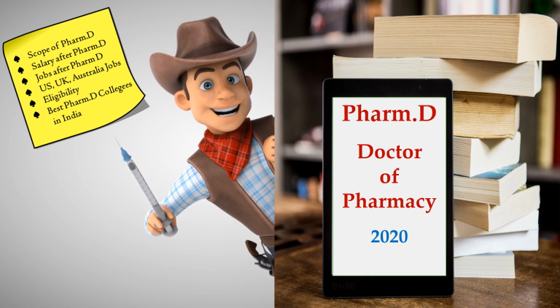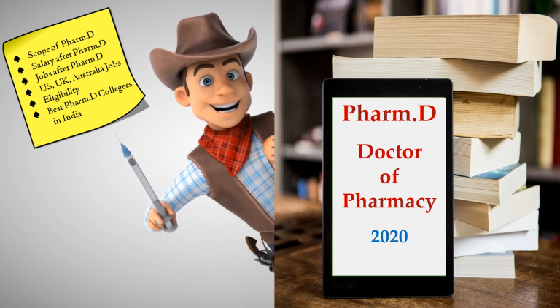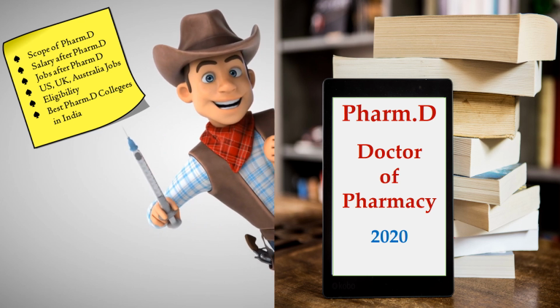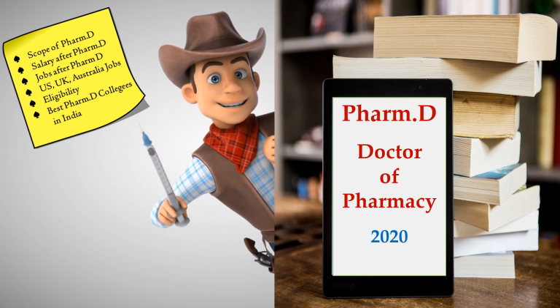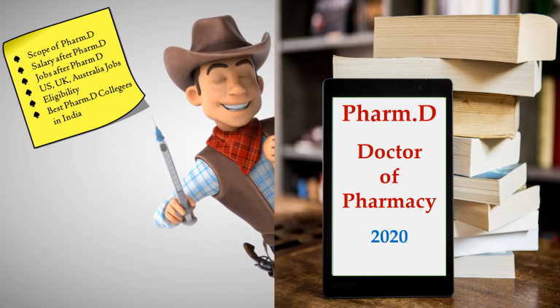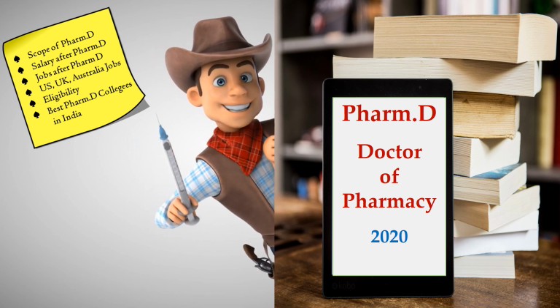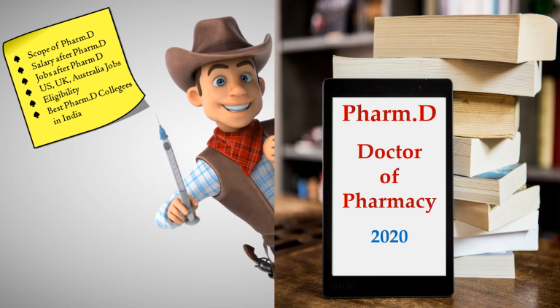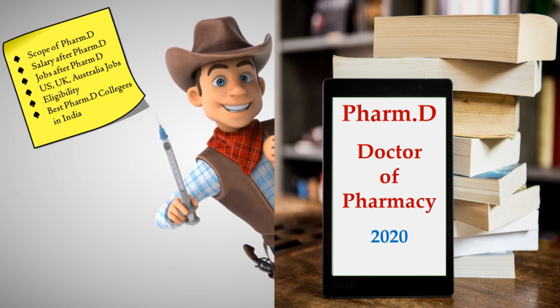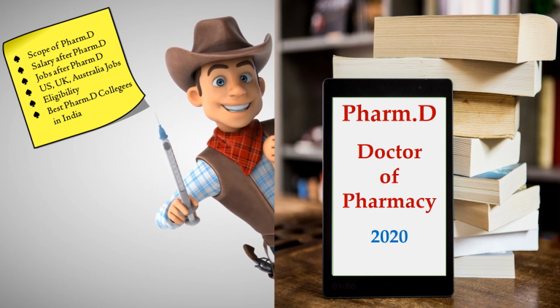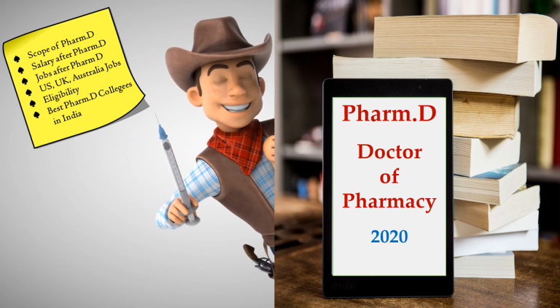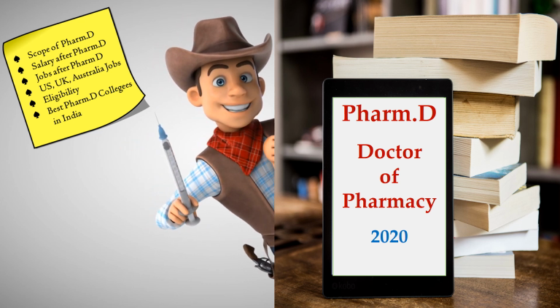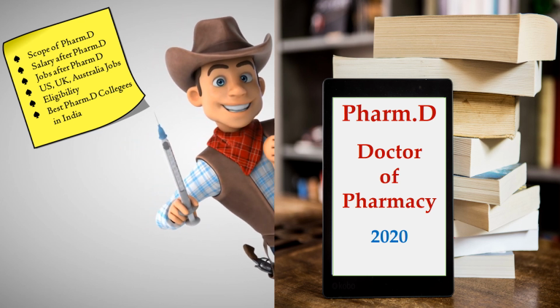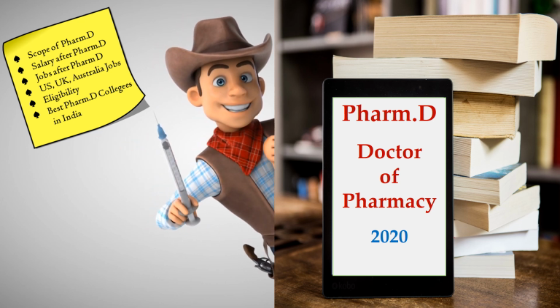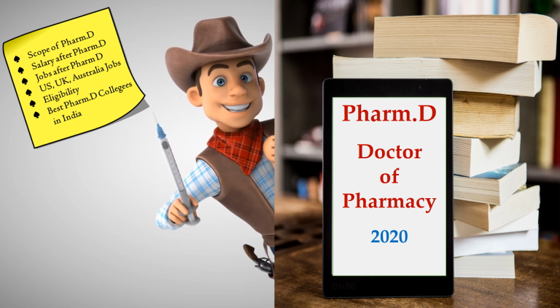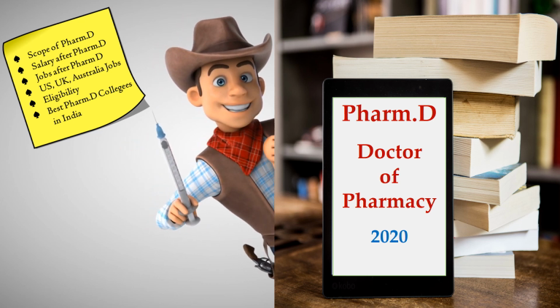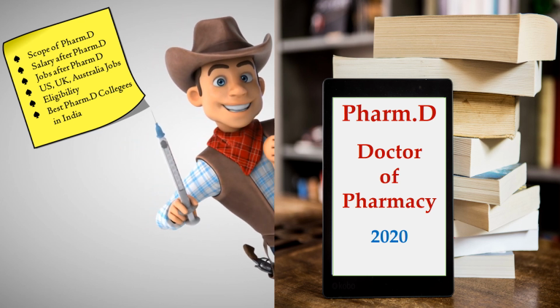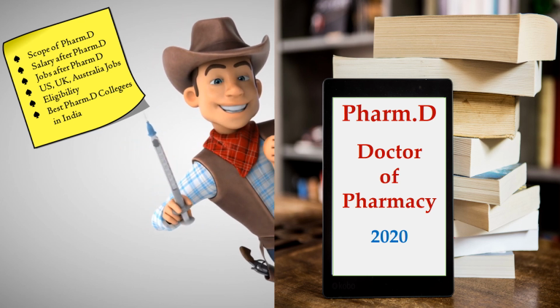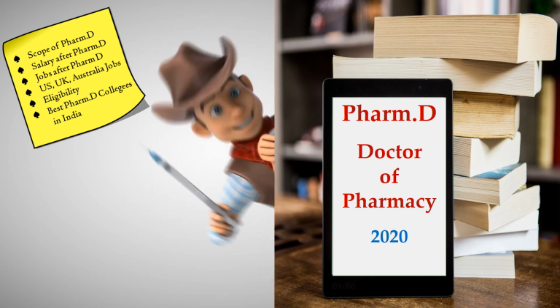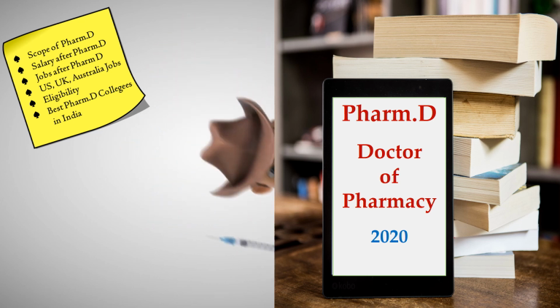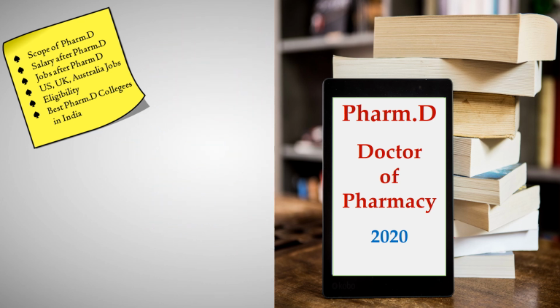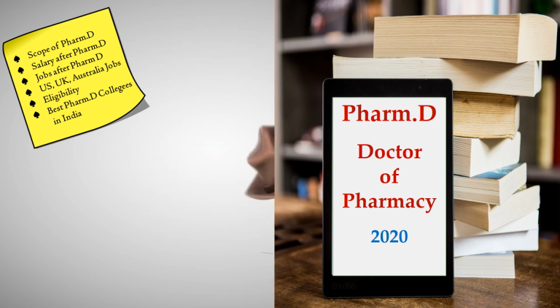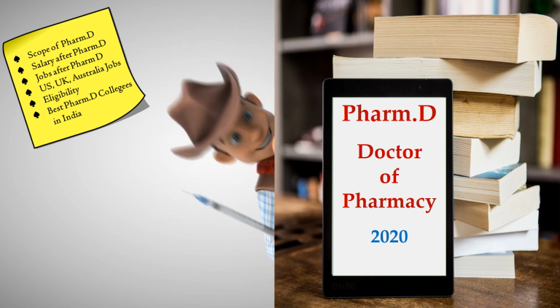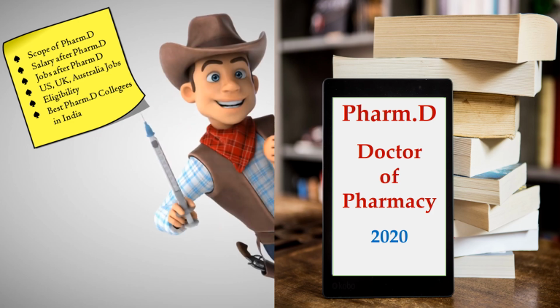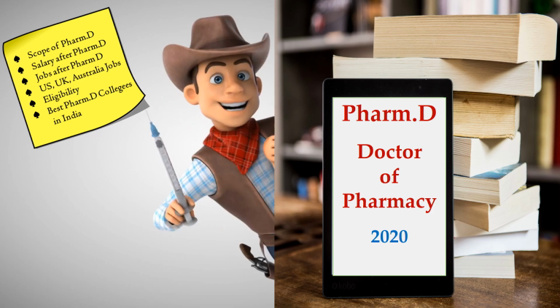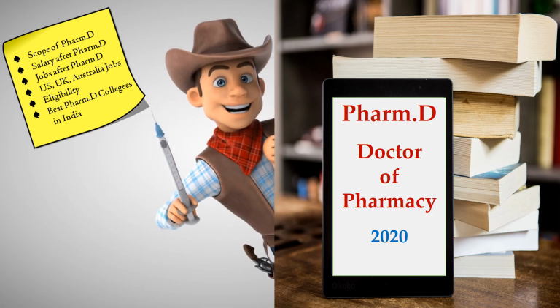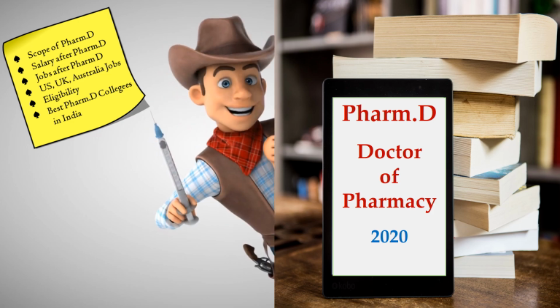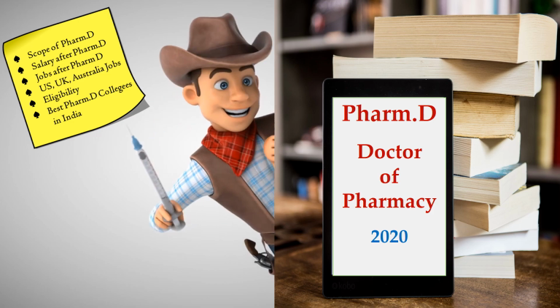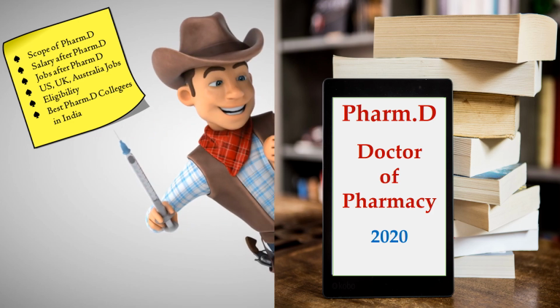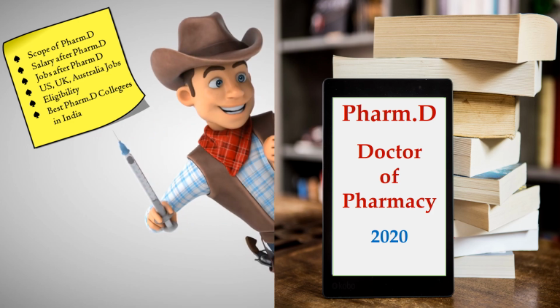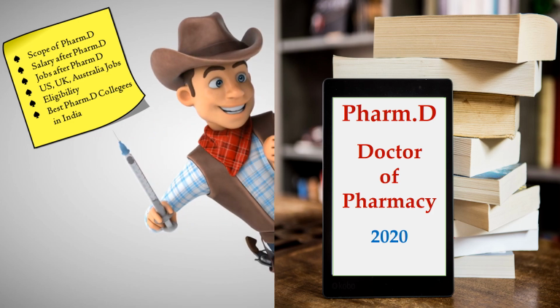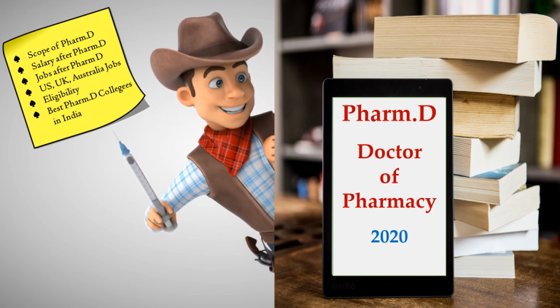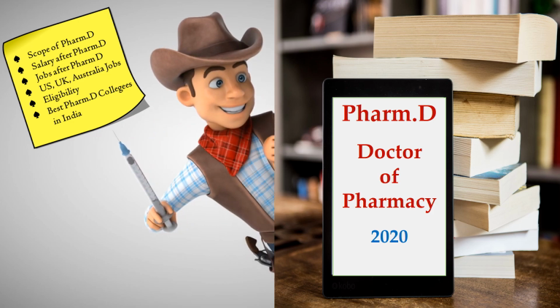Welcome guys, this is our channel Pharma Portal — the Pharma you need to know, share and grow.